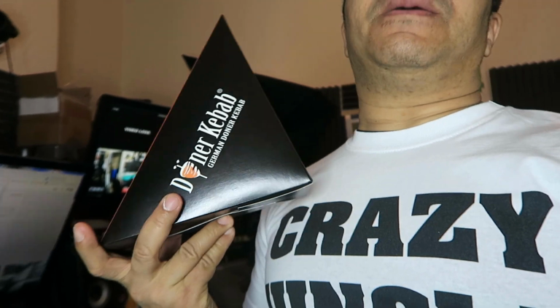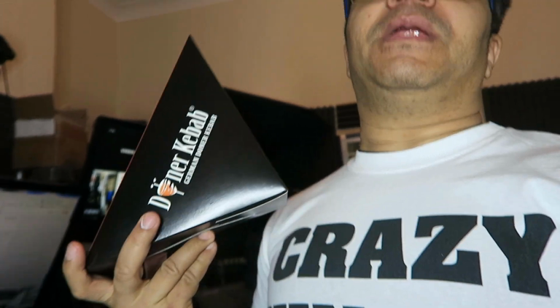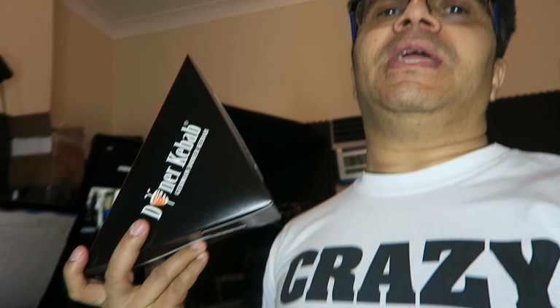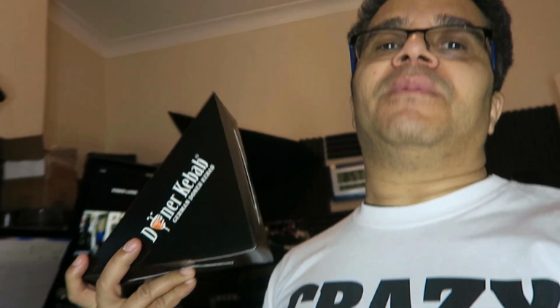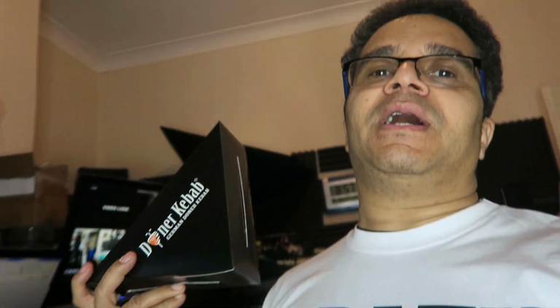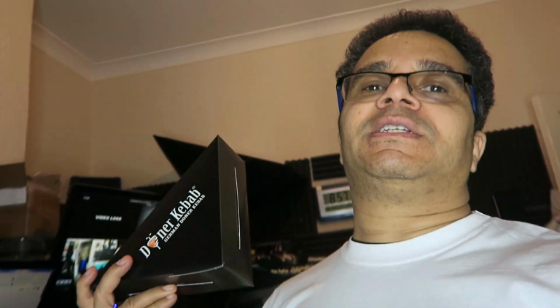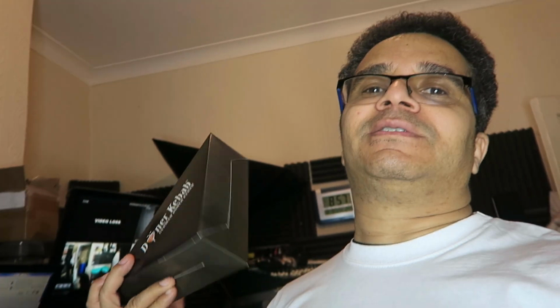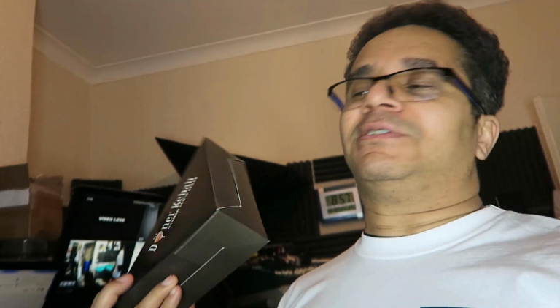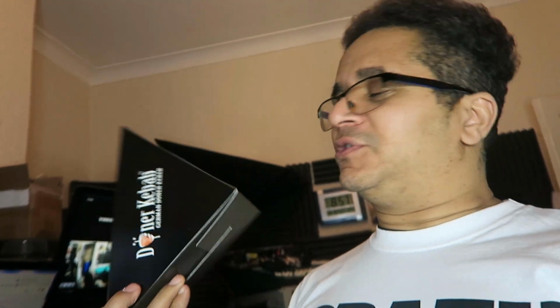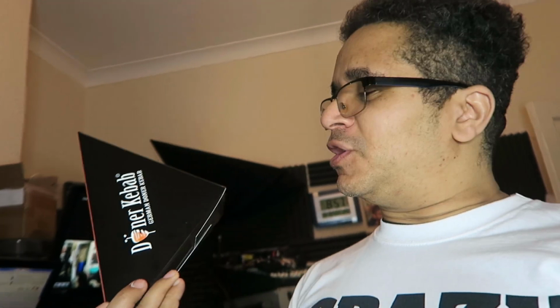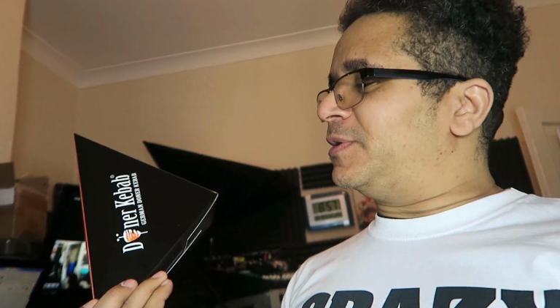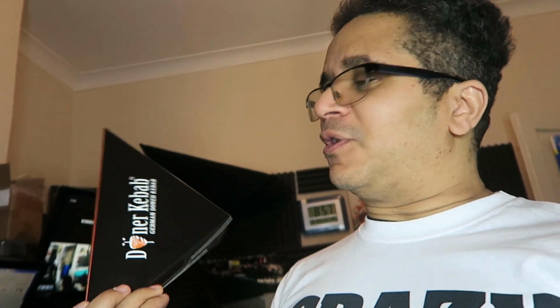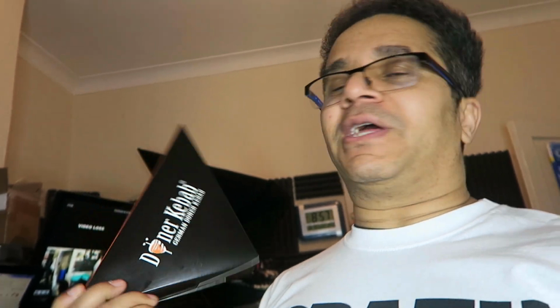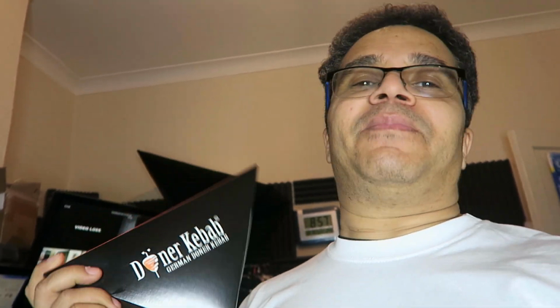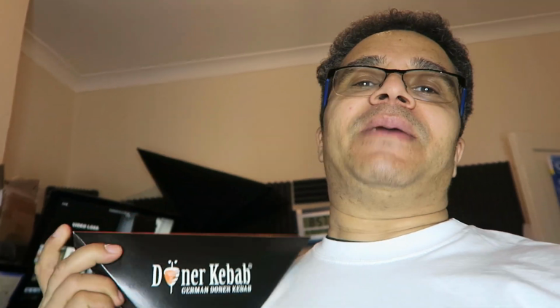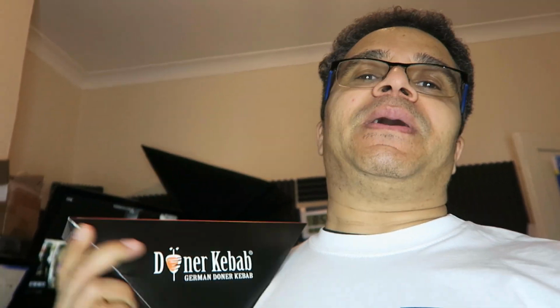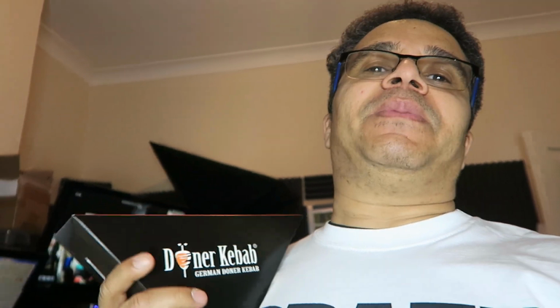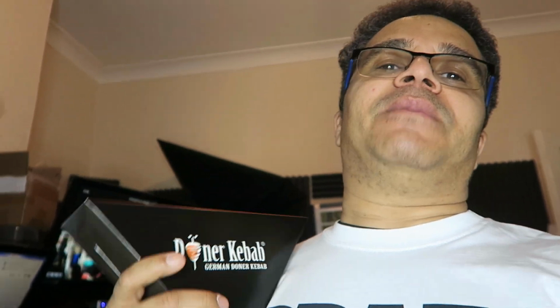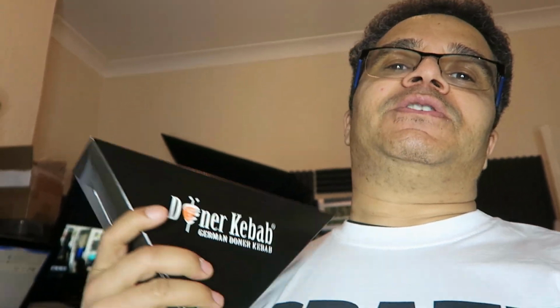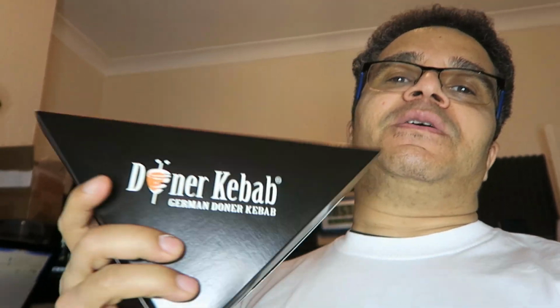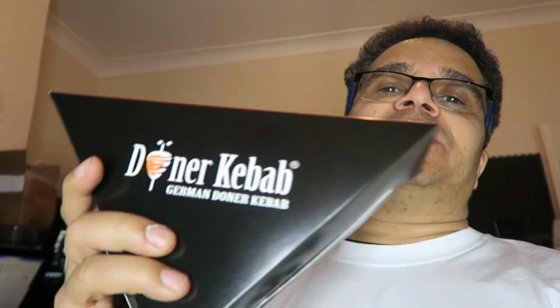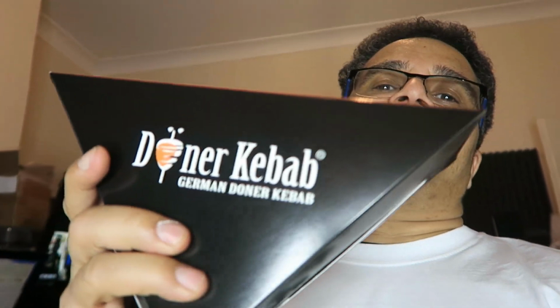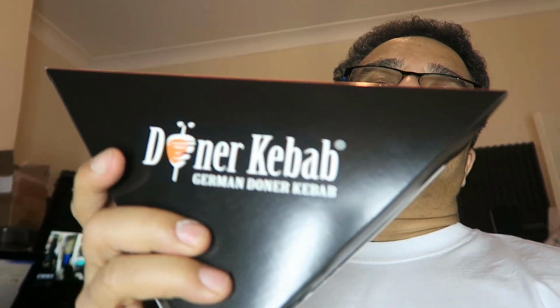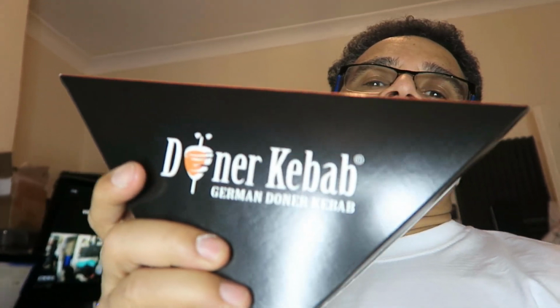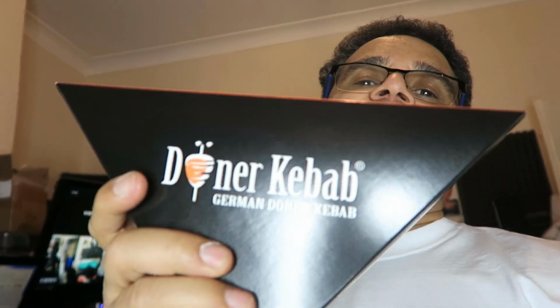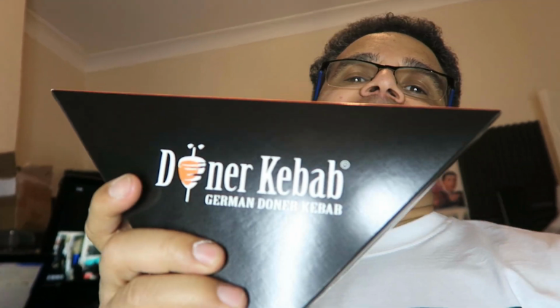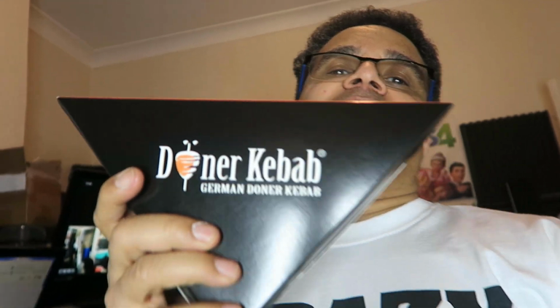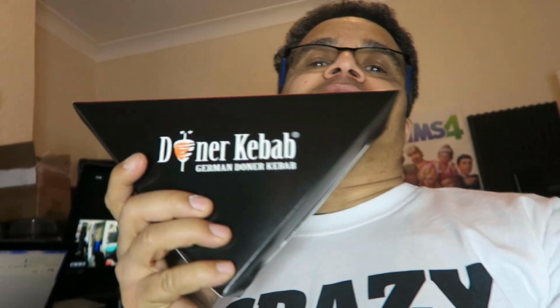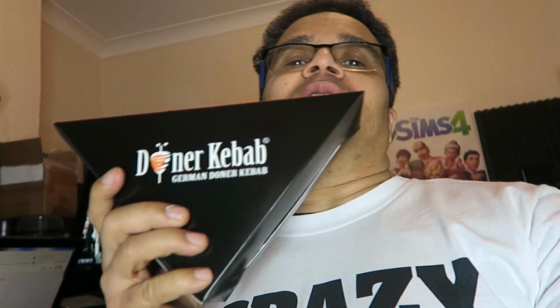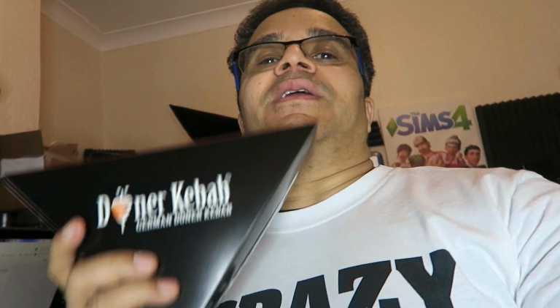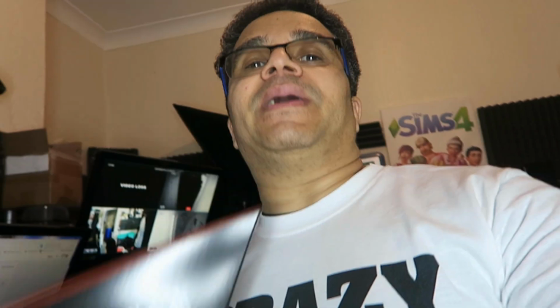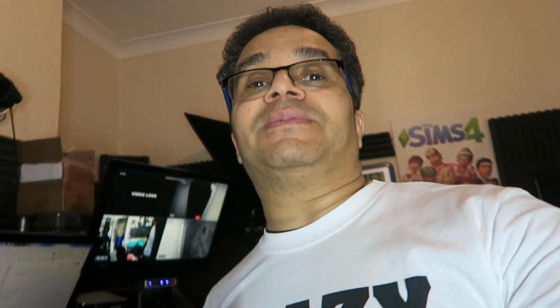The Uber Eats man is at the door, so I'm going to eat my German doner kebab. Big up the Germans for making doner kebabs — that's all I've got to say. Peace out.